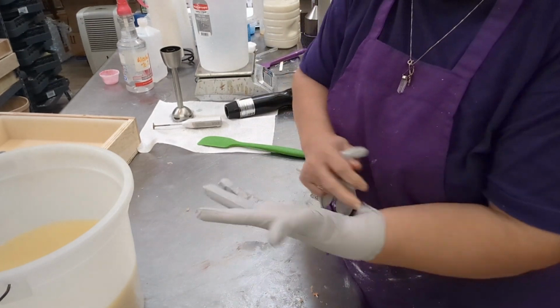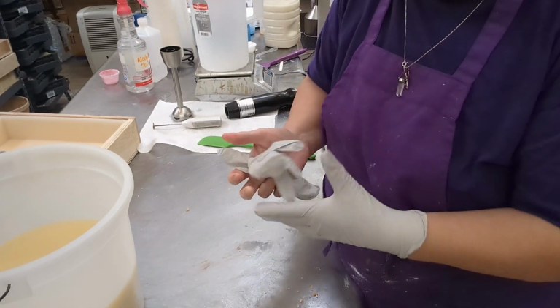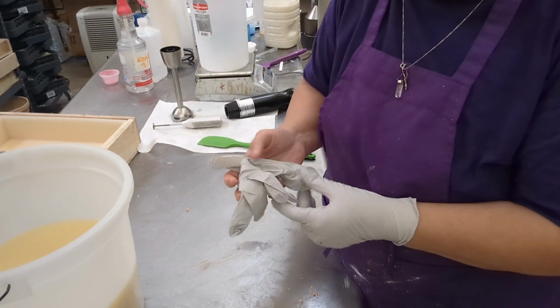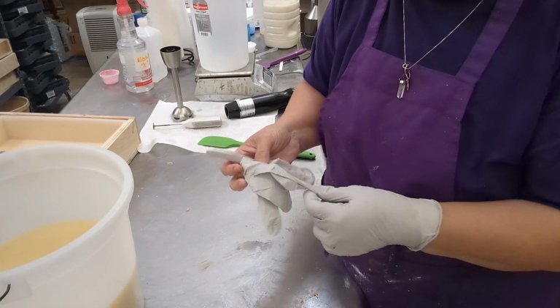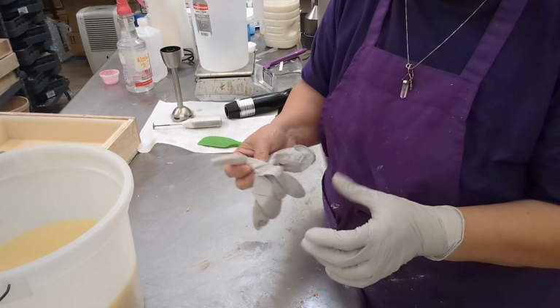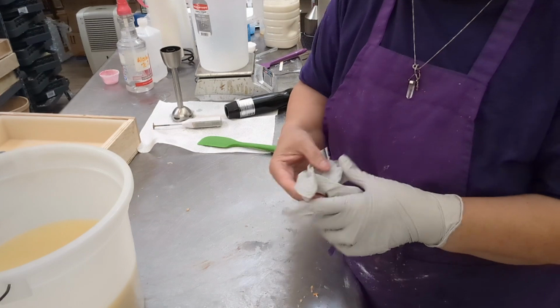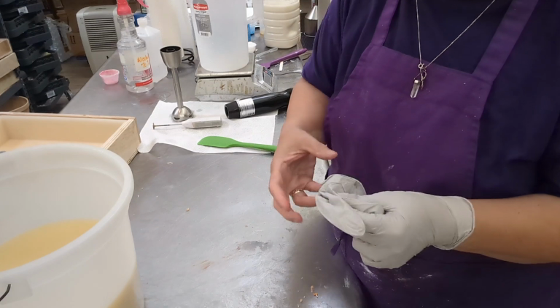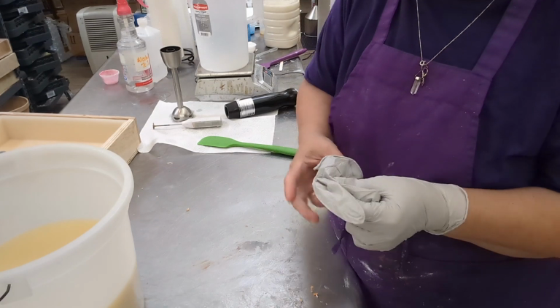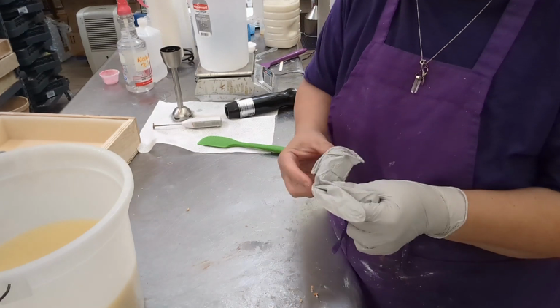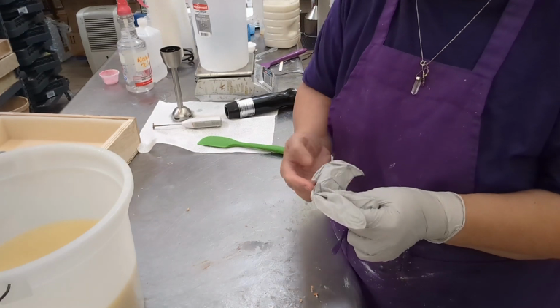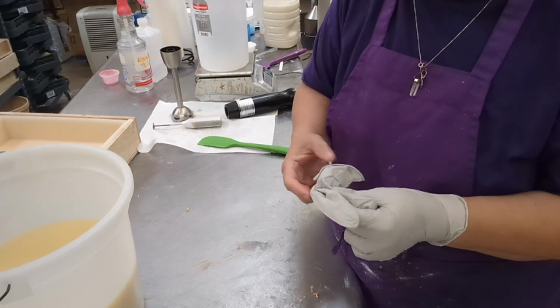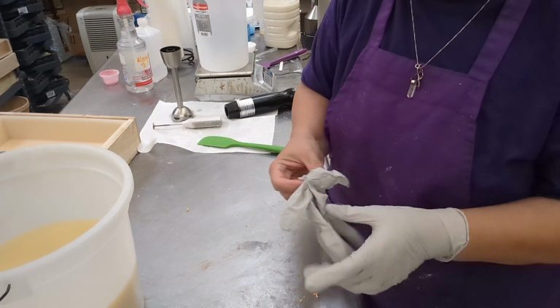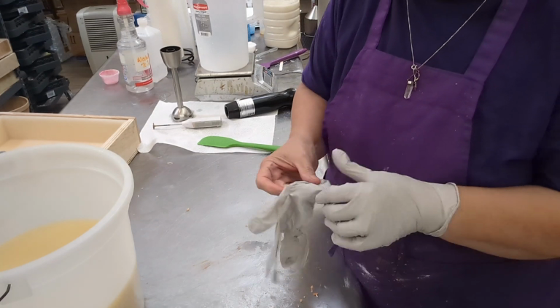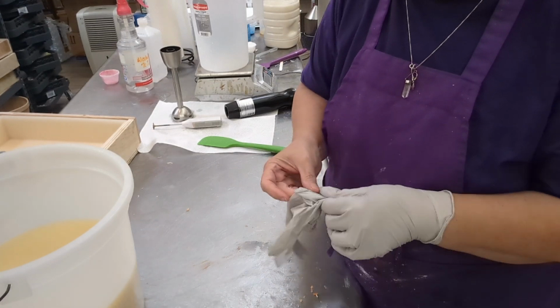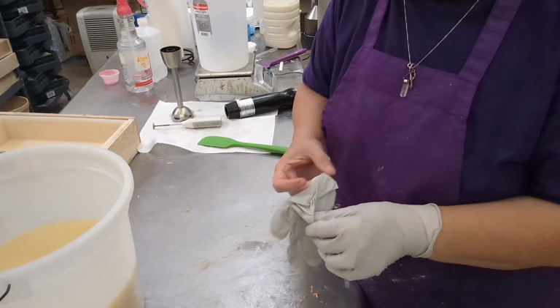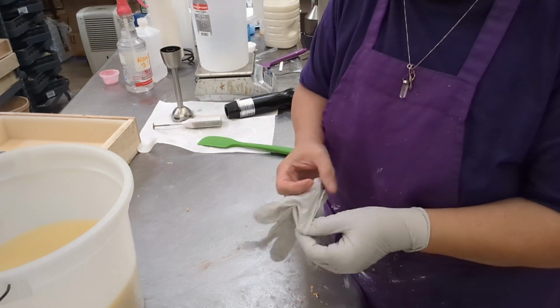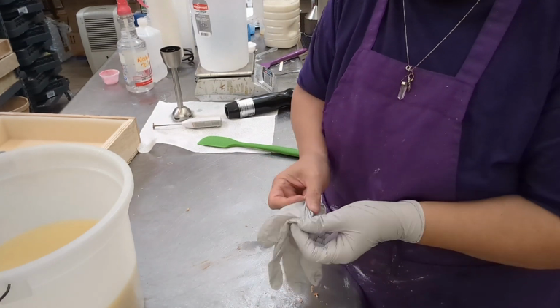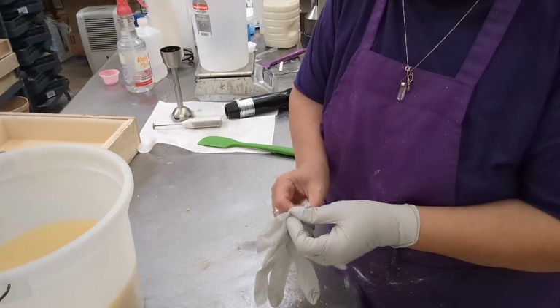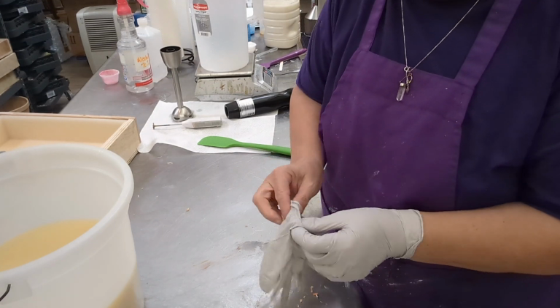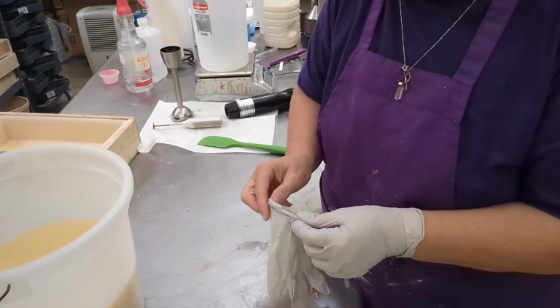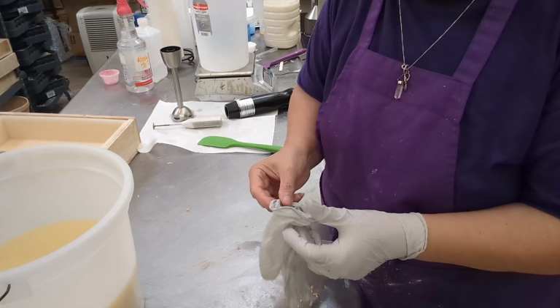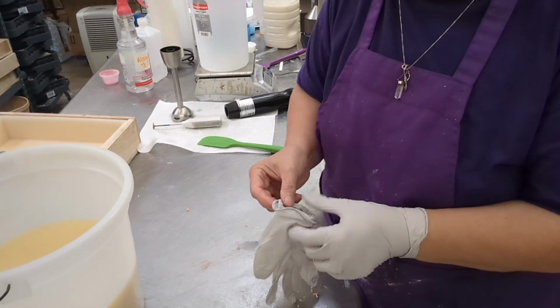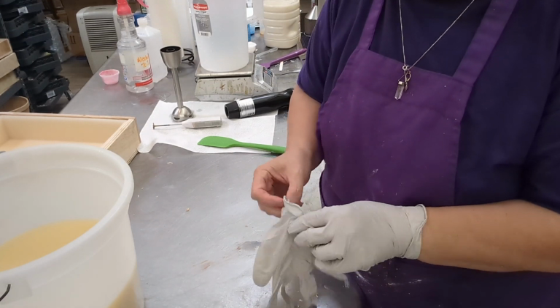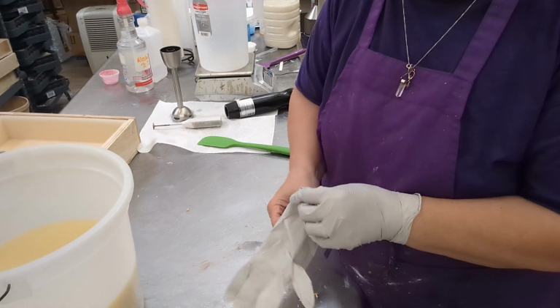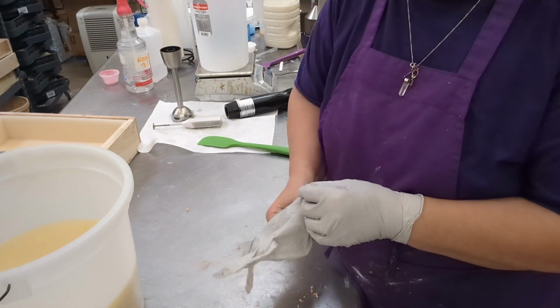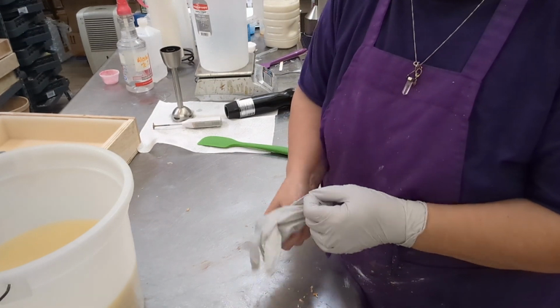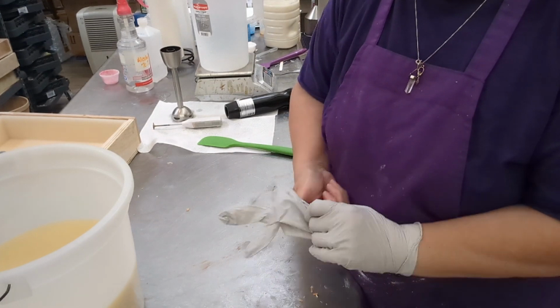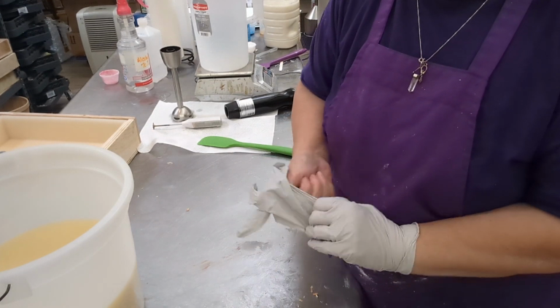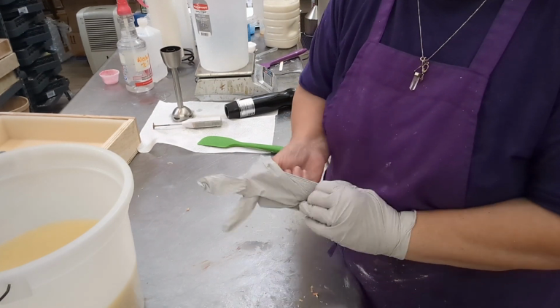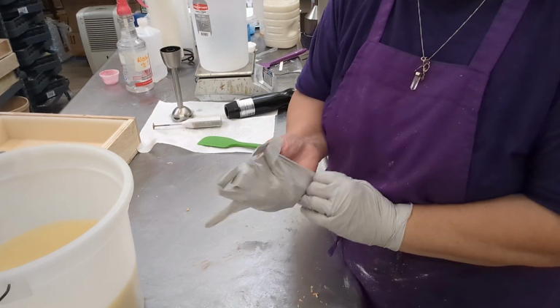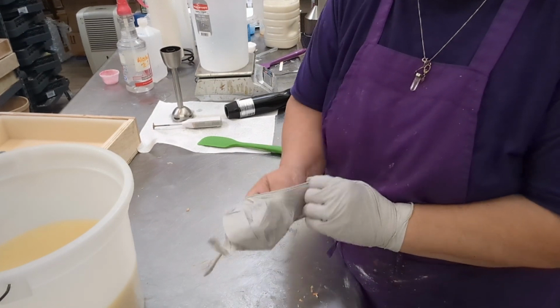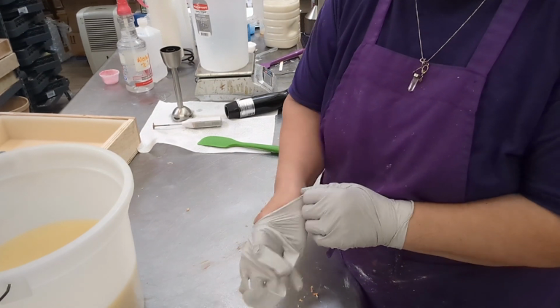I made loofah soaps earlier today and there should be a video out of that.